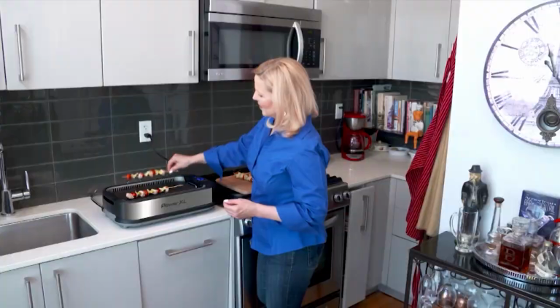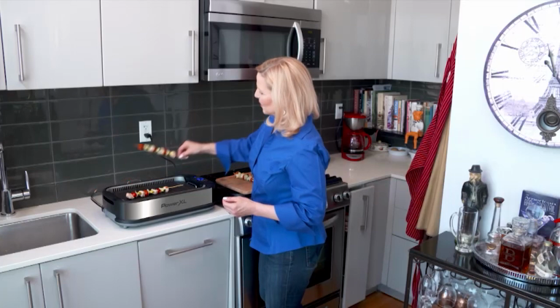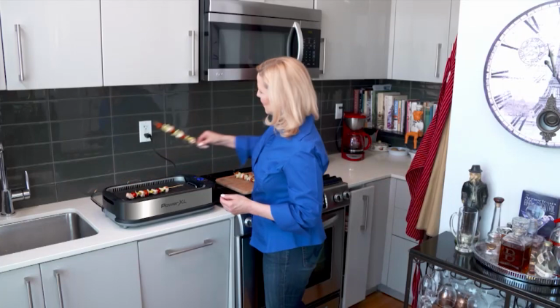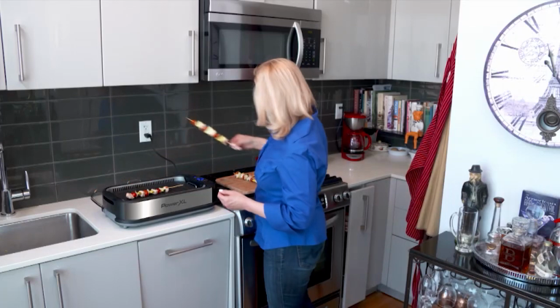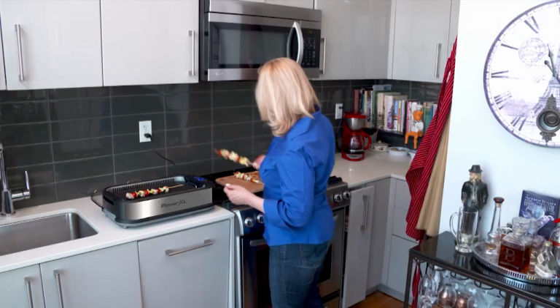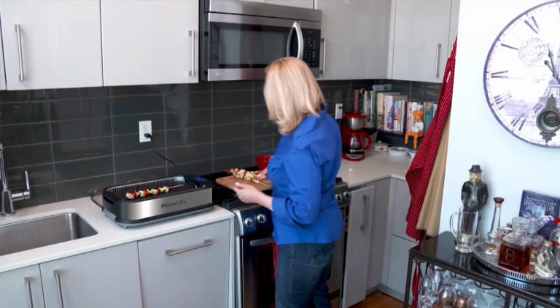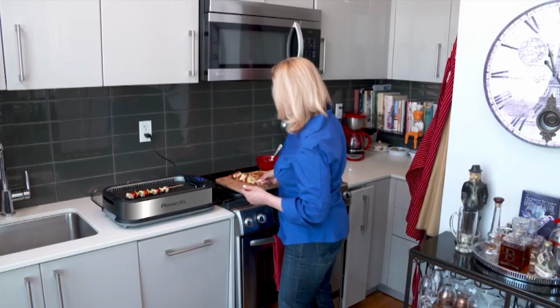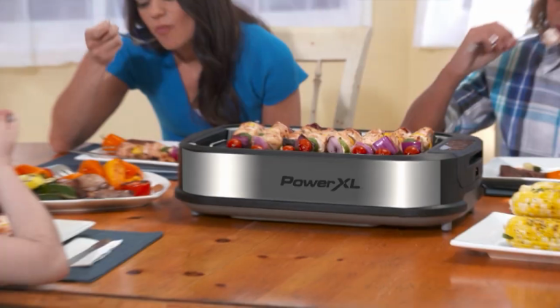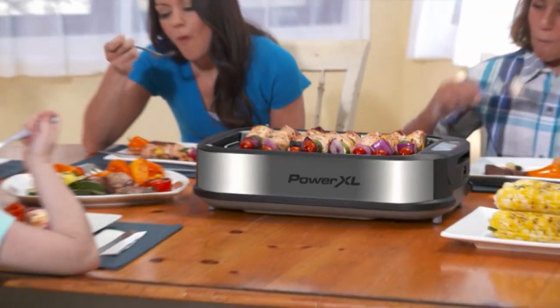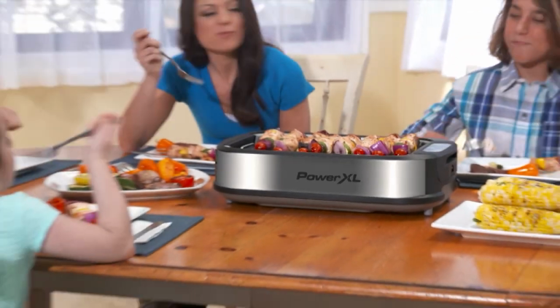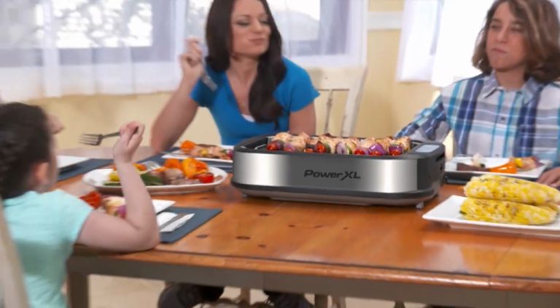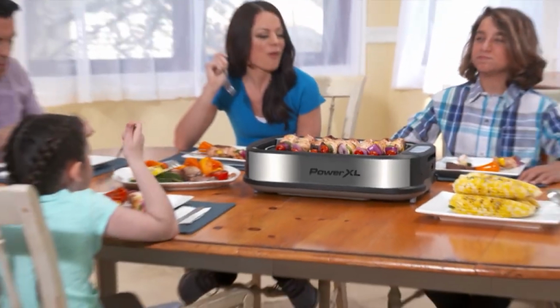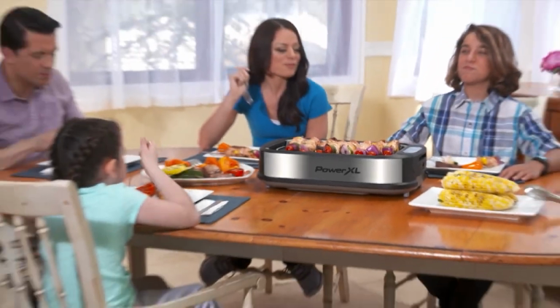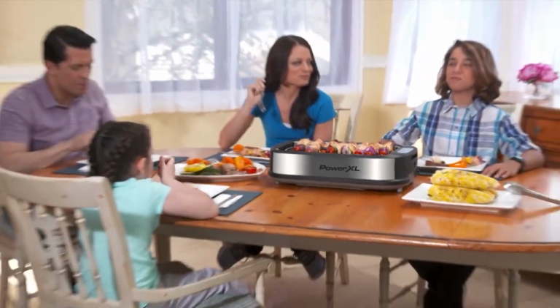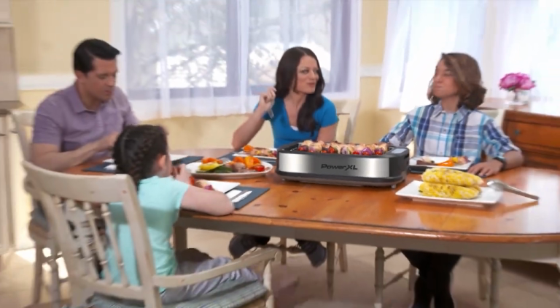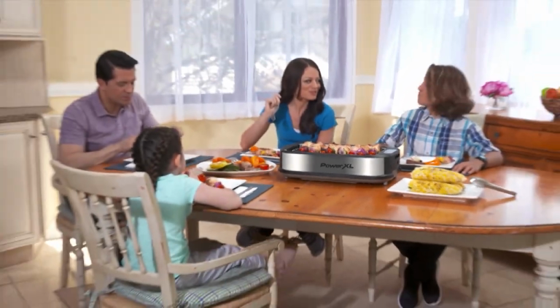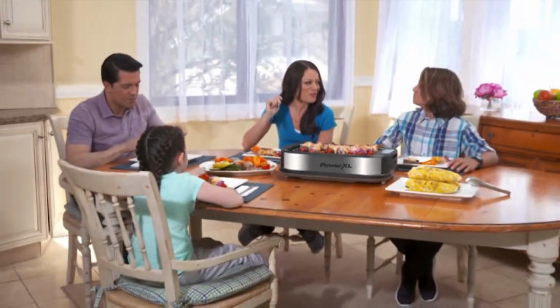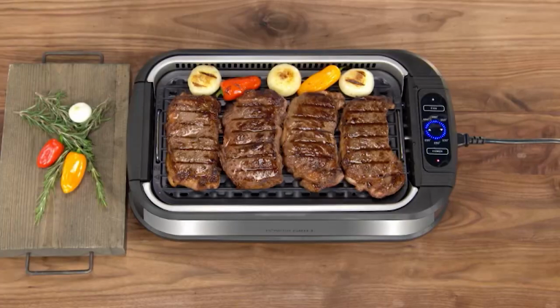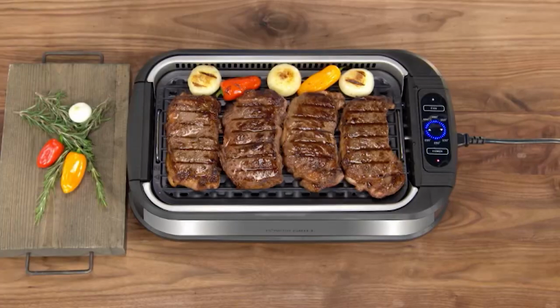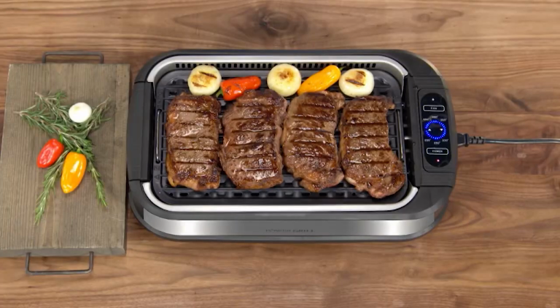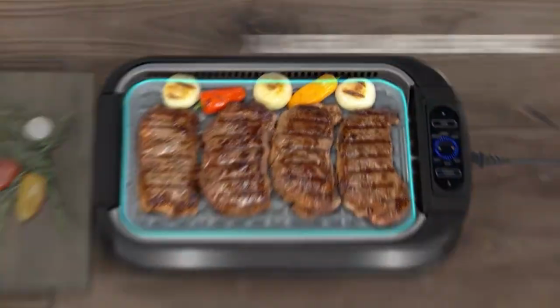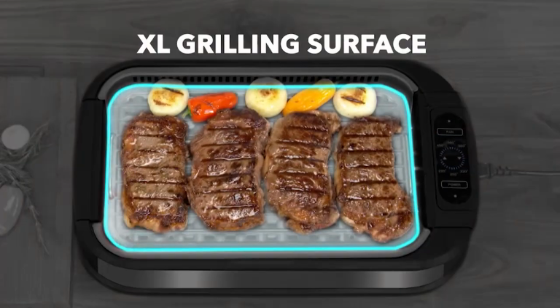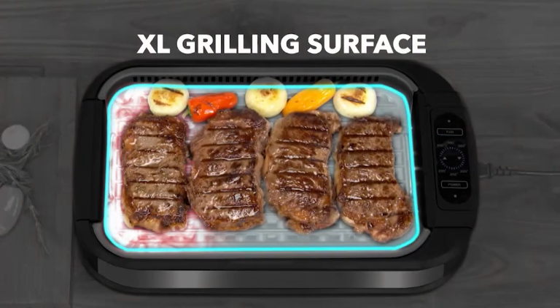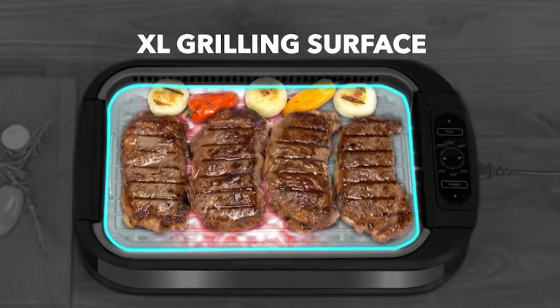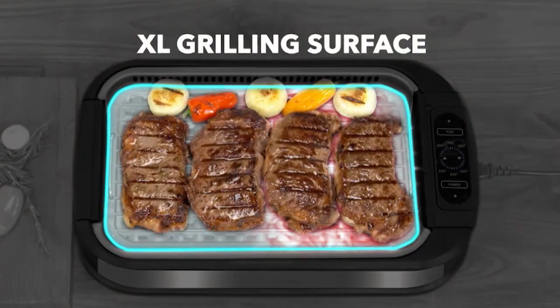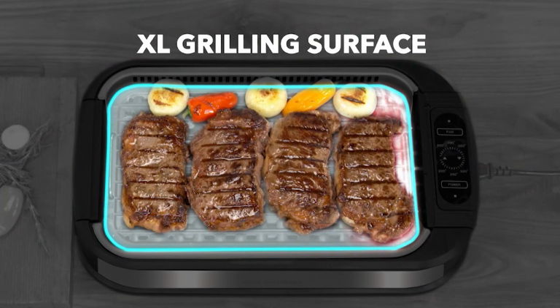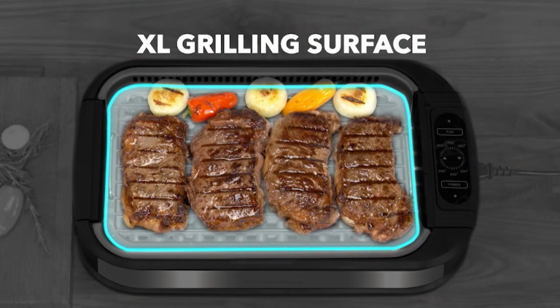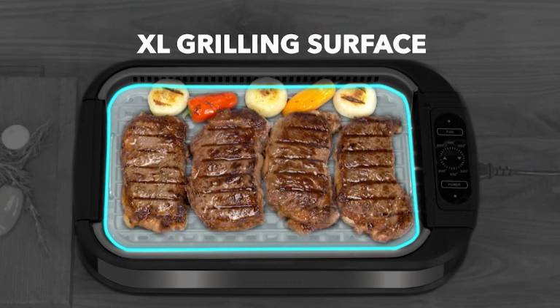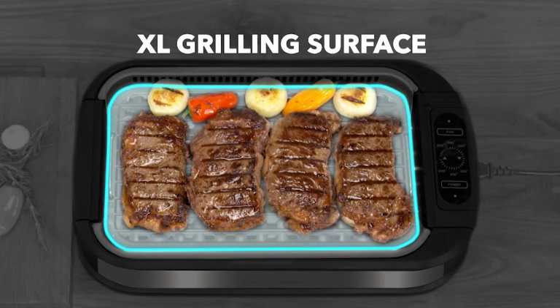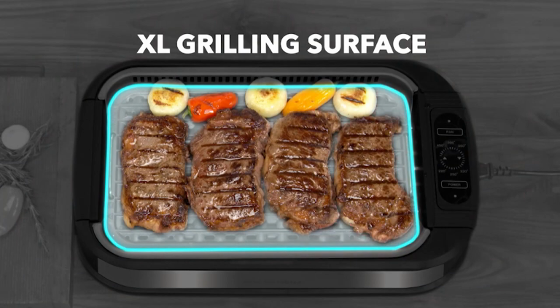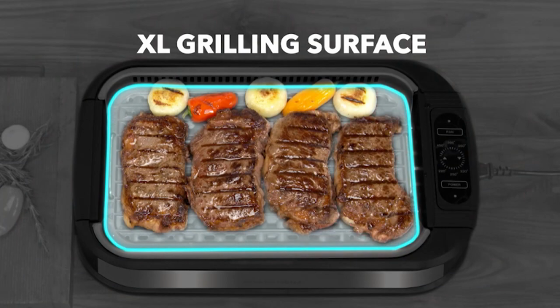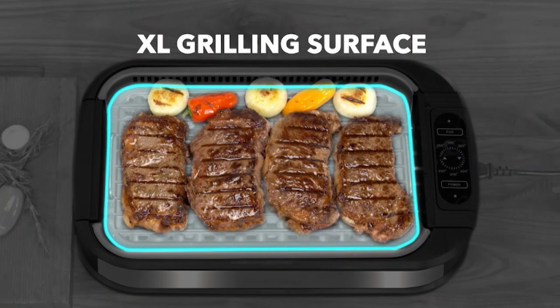It's small enough for an apartment, but big enough to feed a hungry family. That's because the entire footprint is edge-to-edge grilling surface.